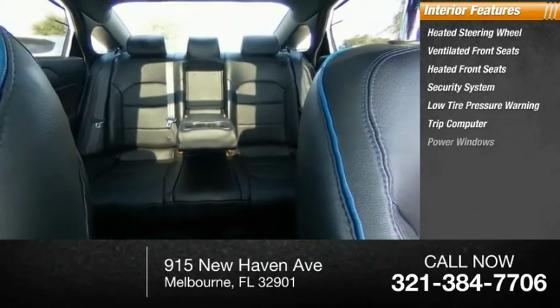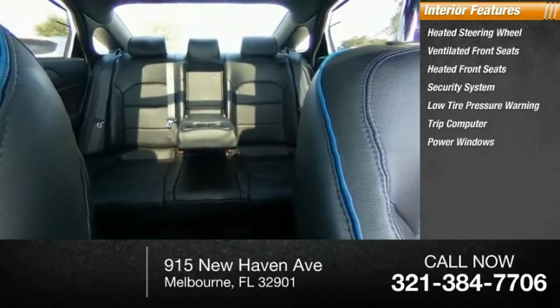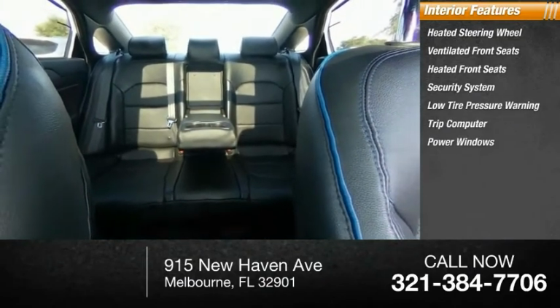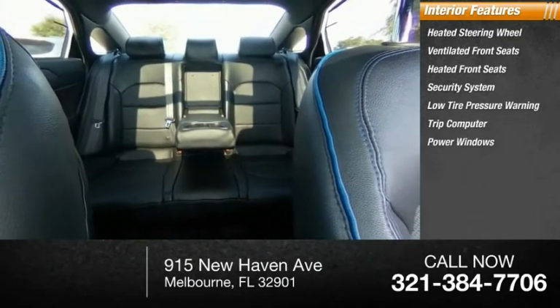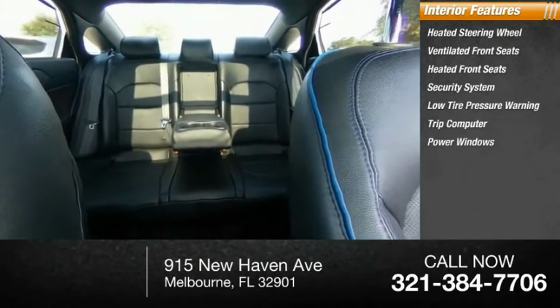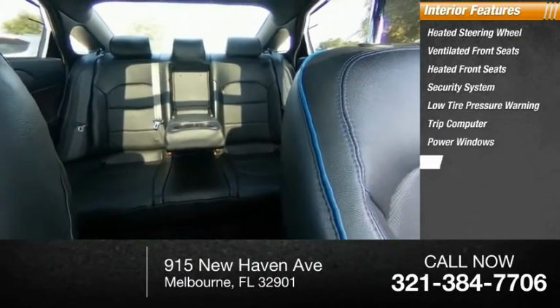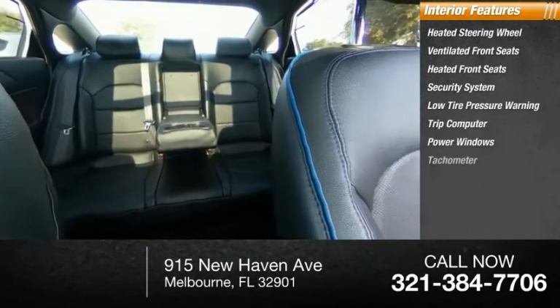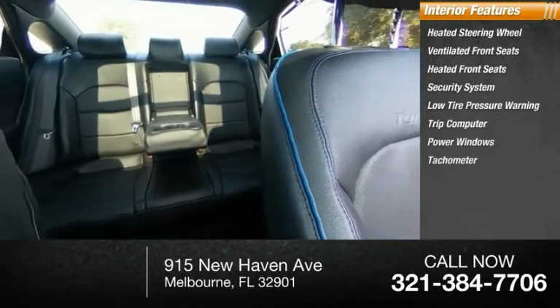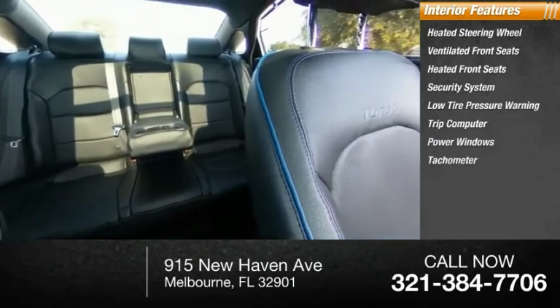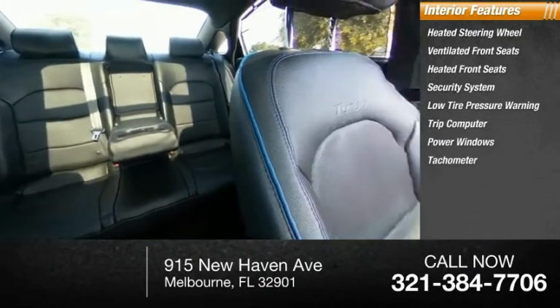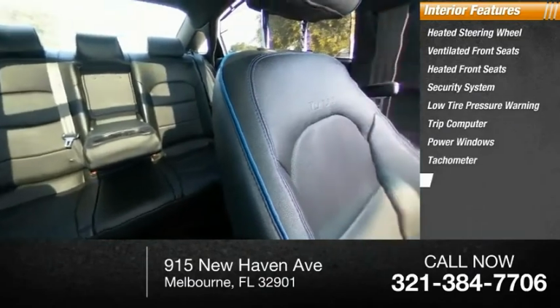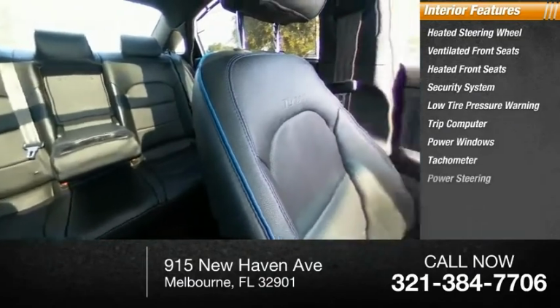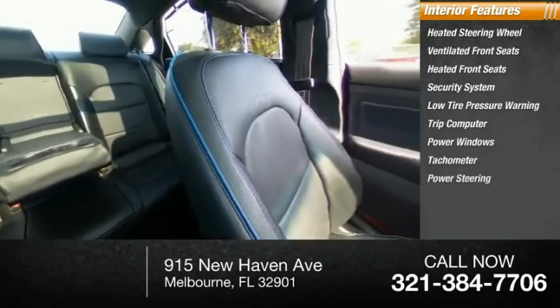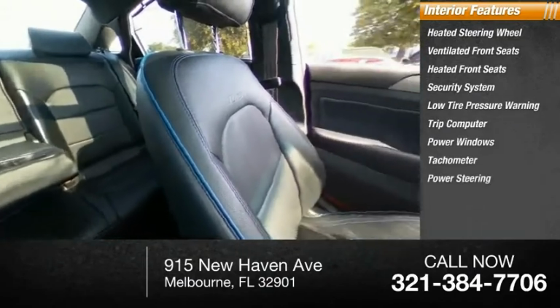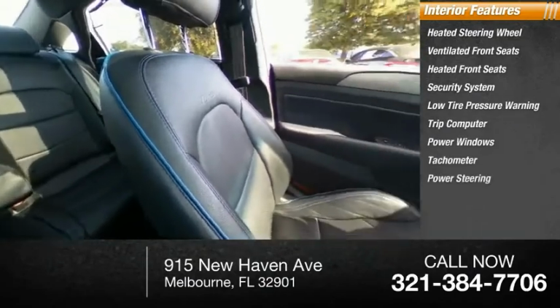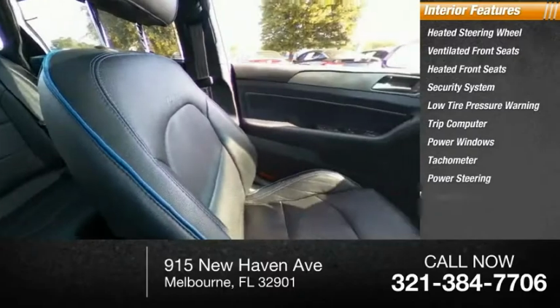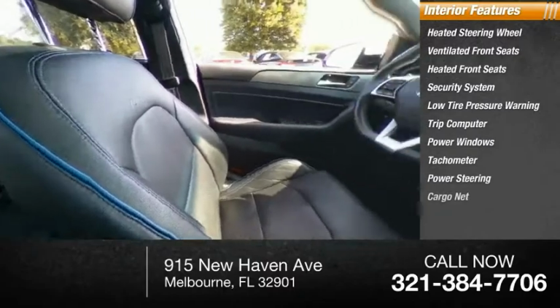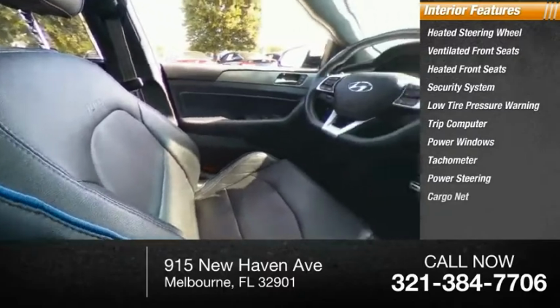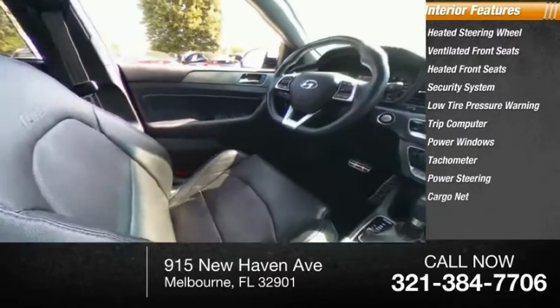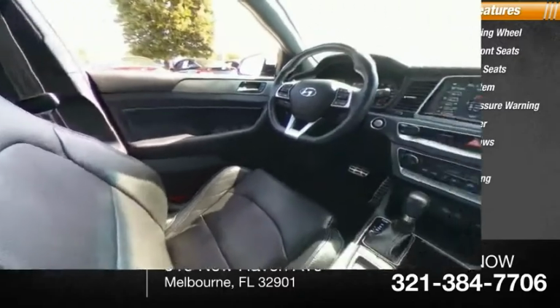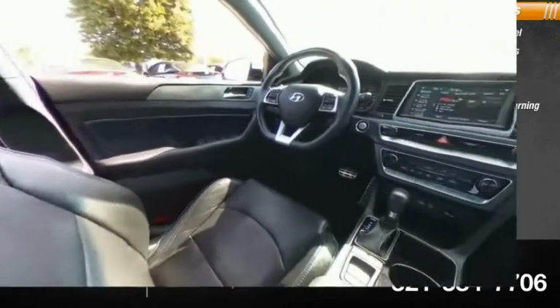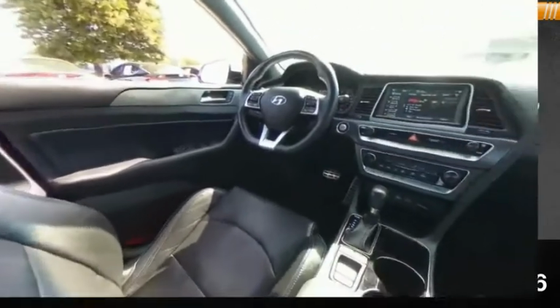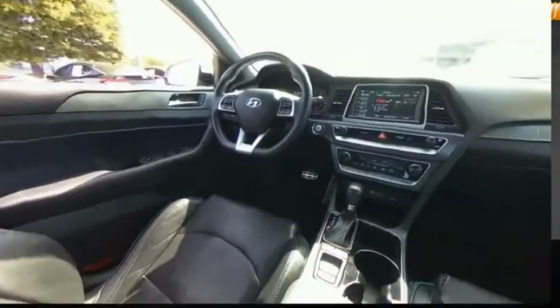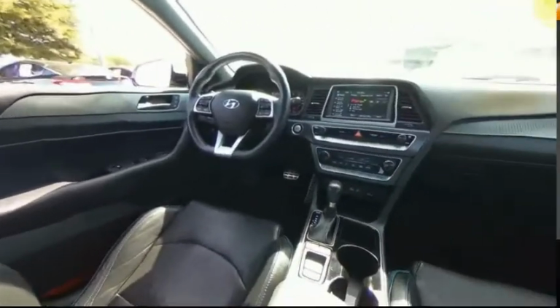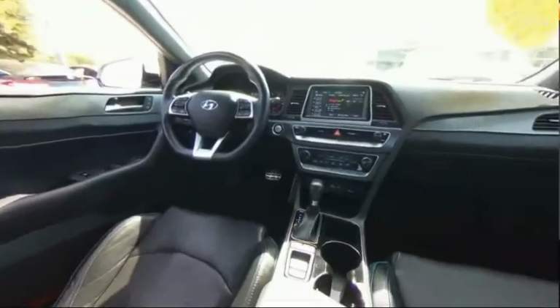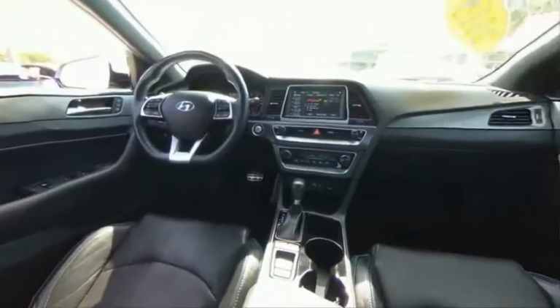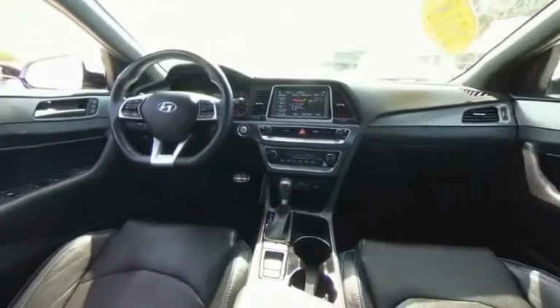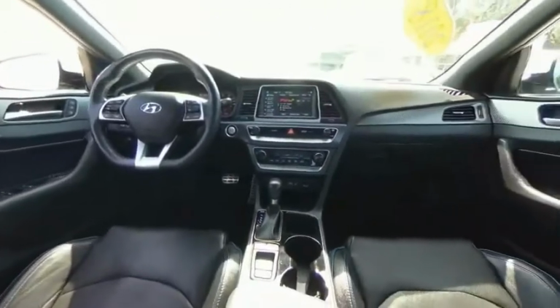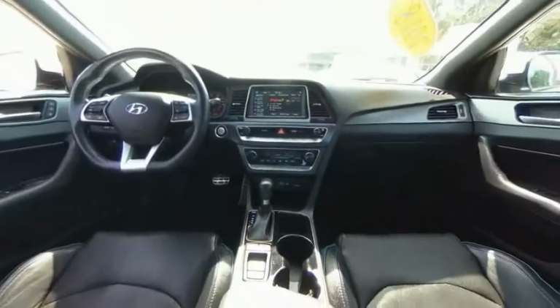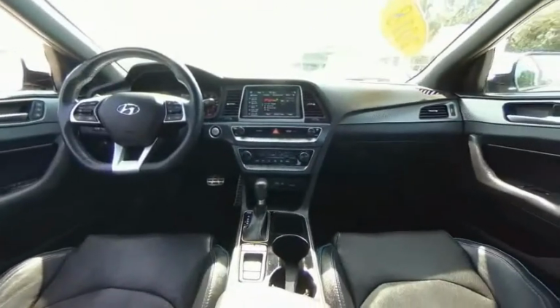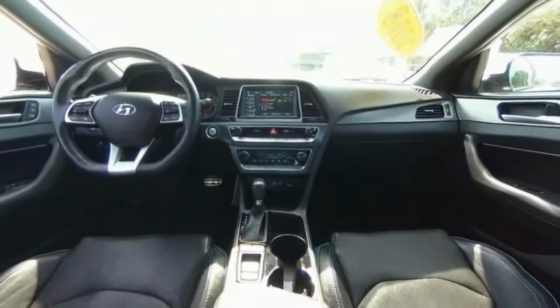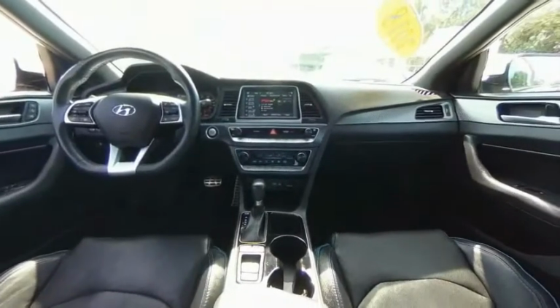Power windows, tachometer, power steering, cargo net. Your new ride is just a phone call away.